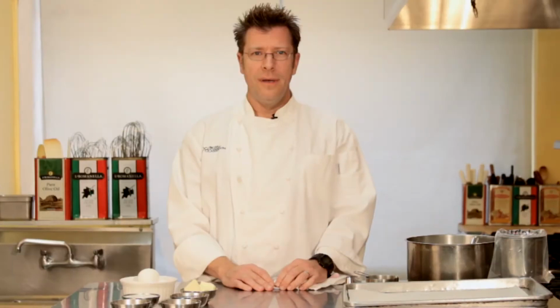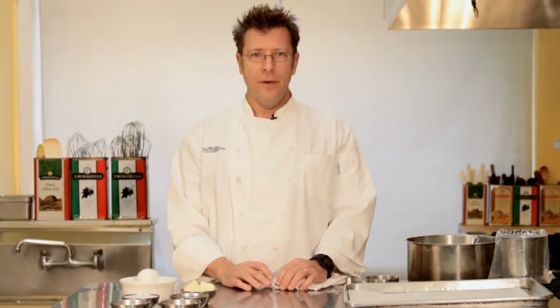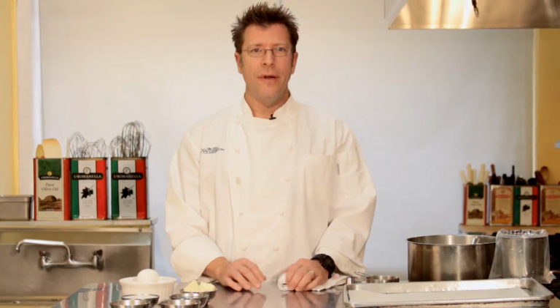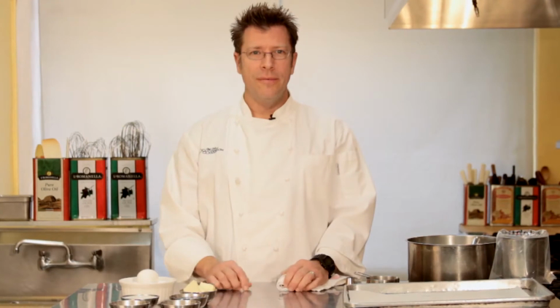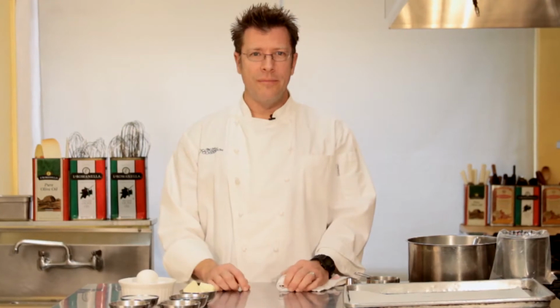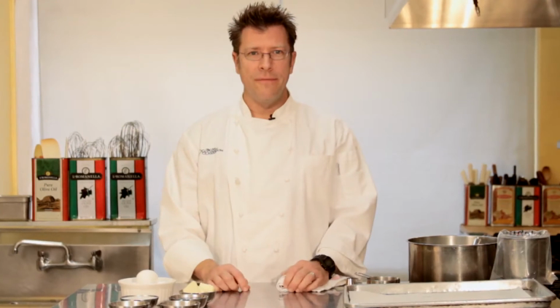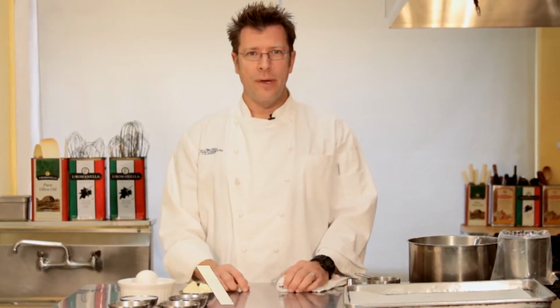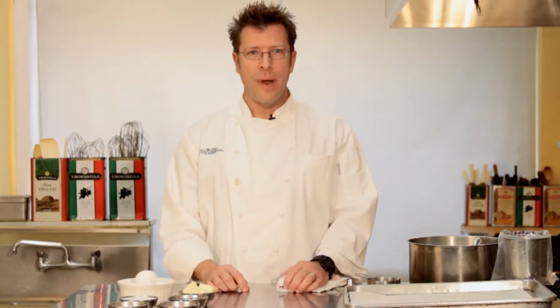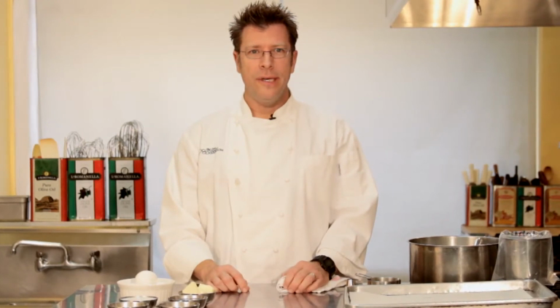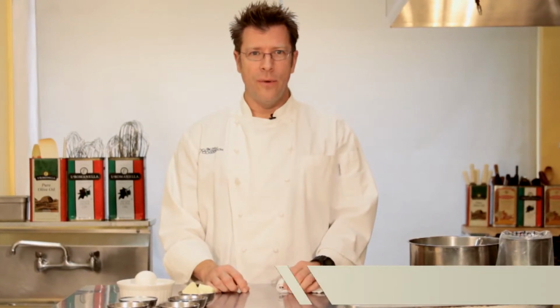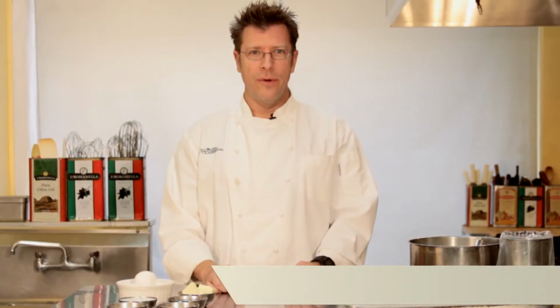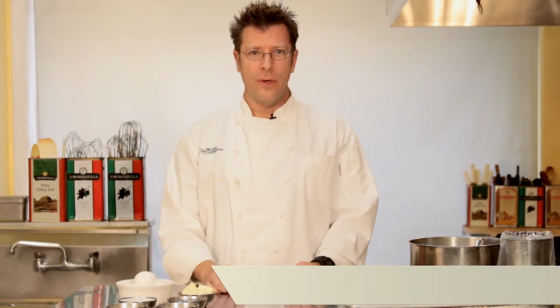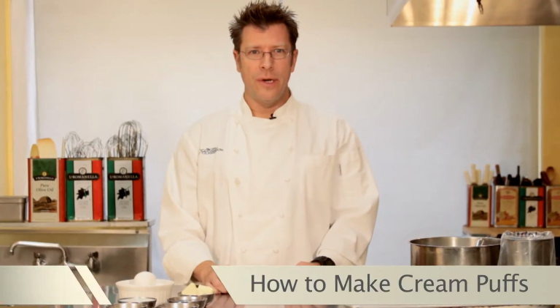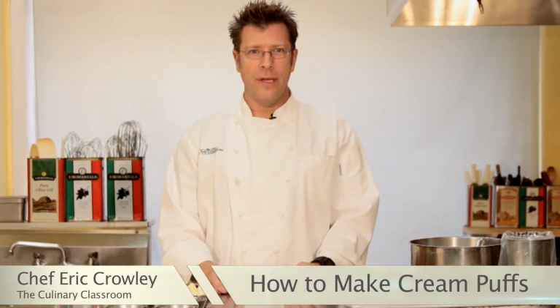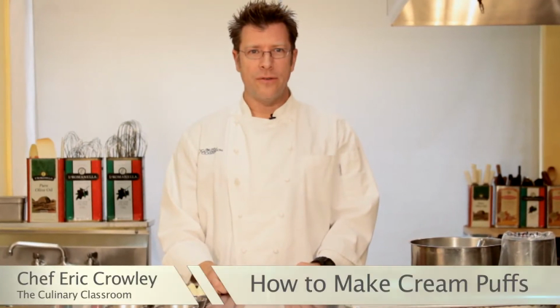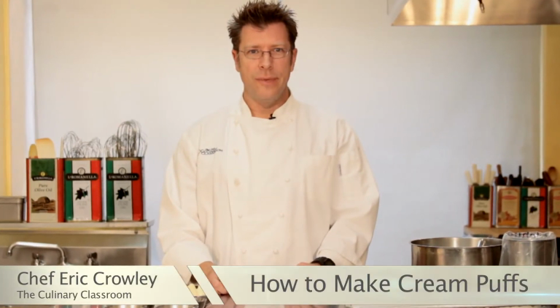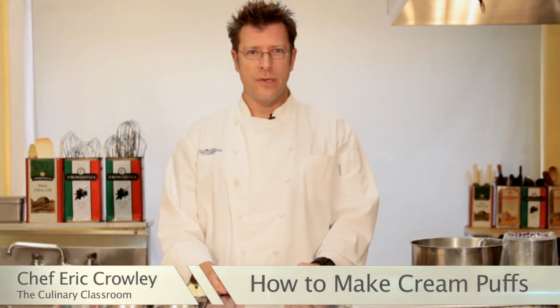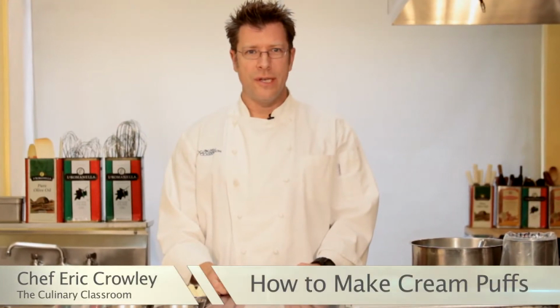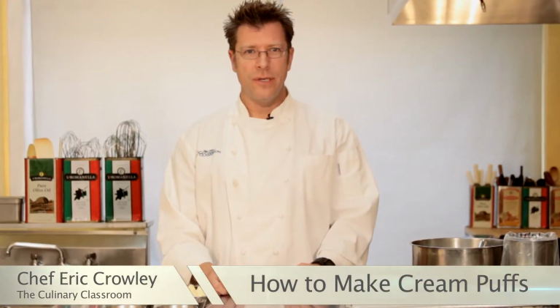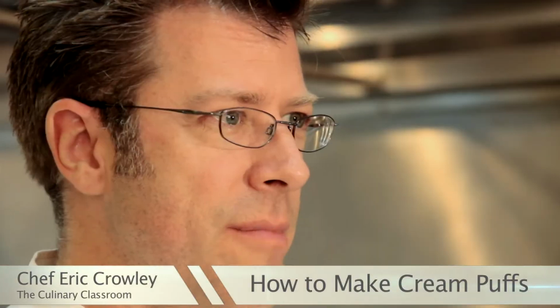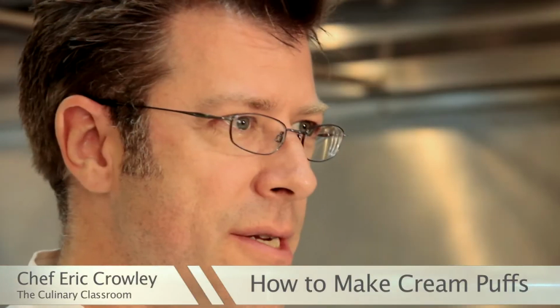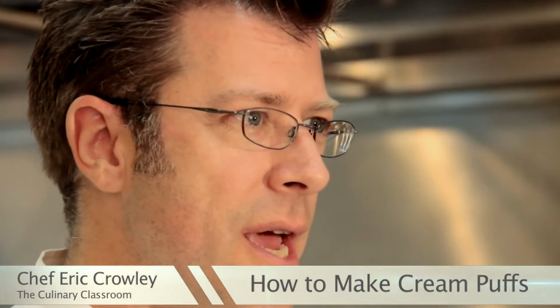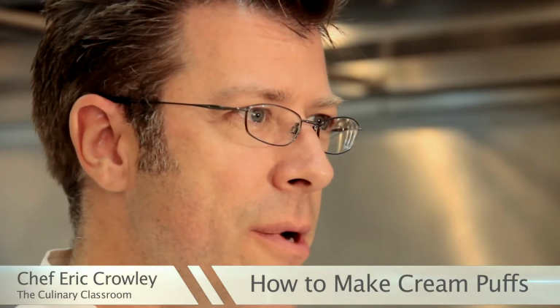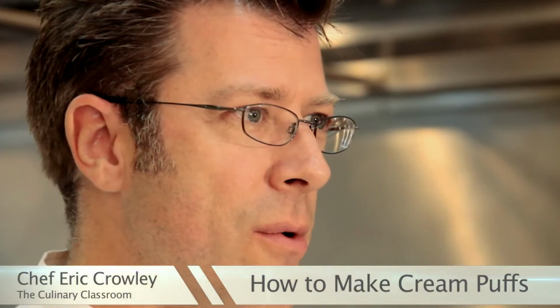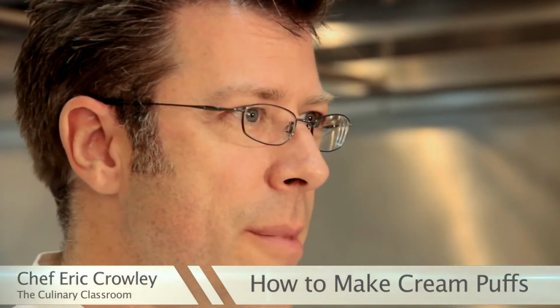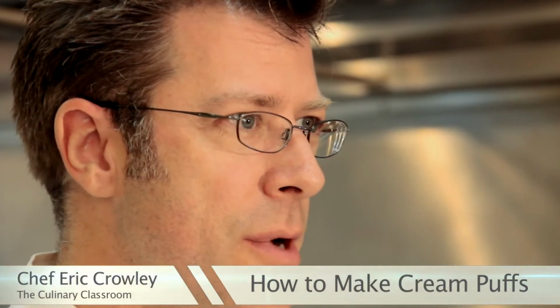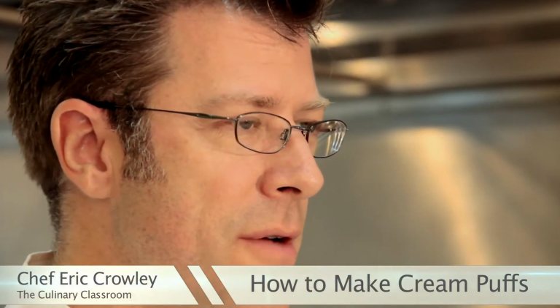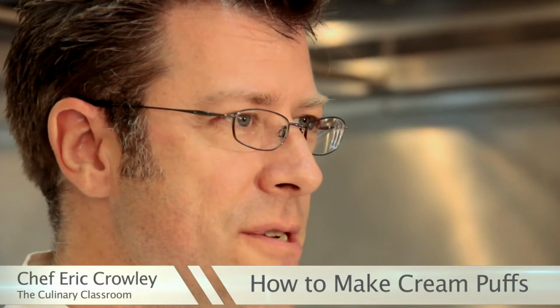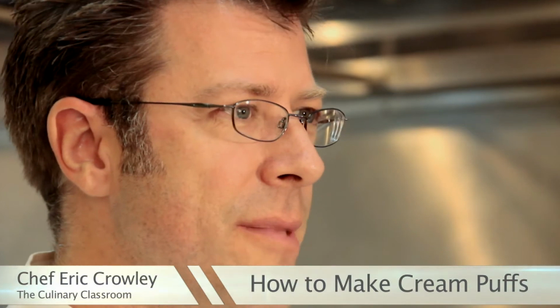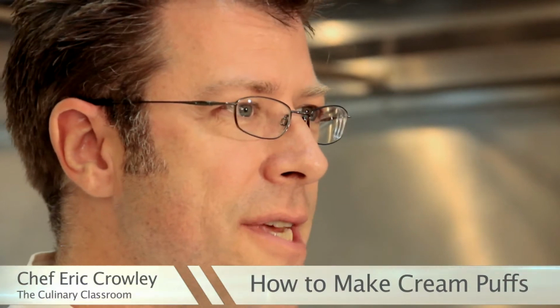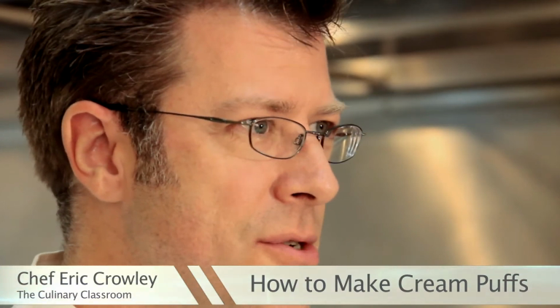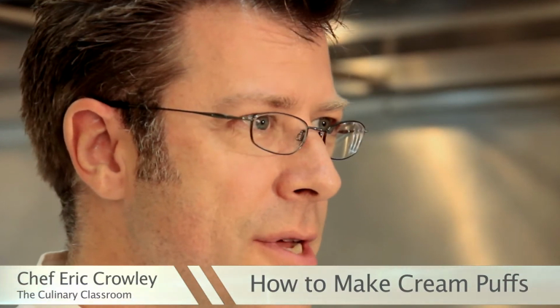Hello there. I'm Chef Eric Crowley, owner of the Culinary Classroom in Los Angeles, and today we are going to make cream puffs. Let's get started.